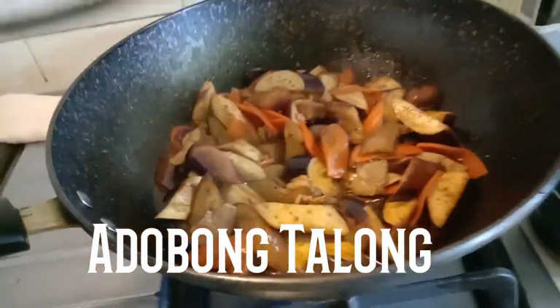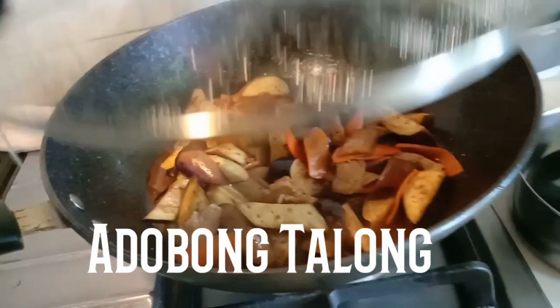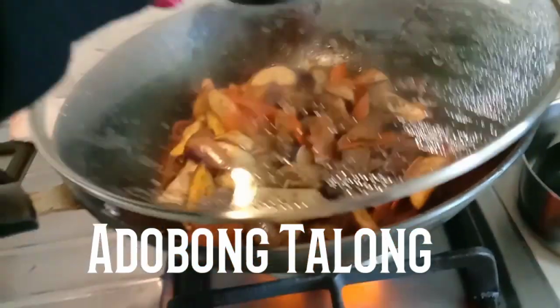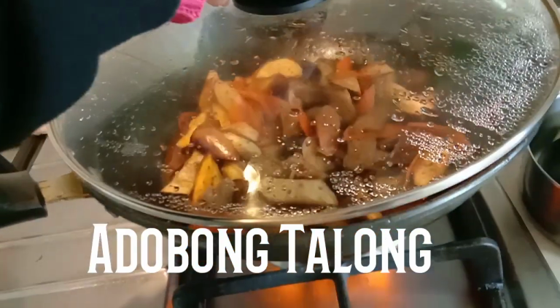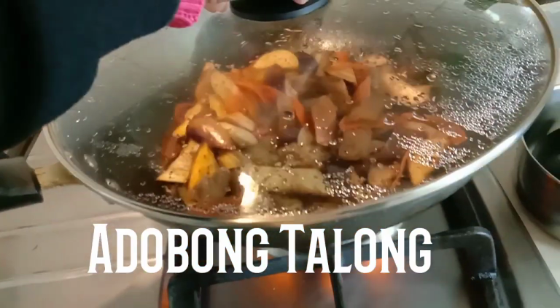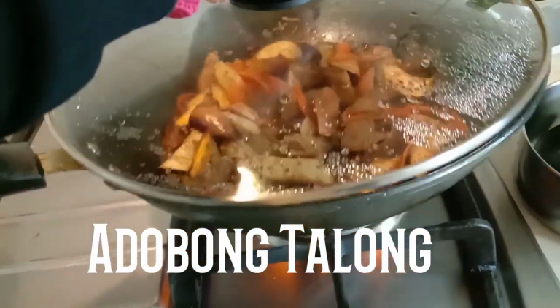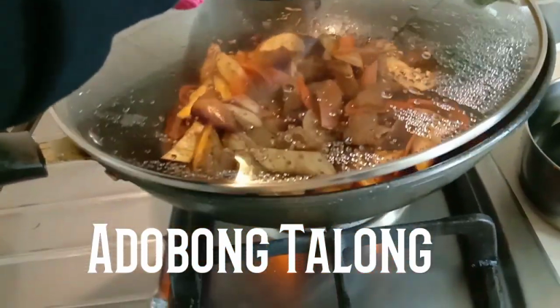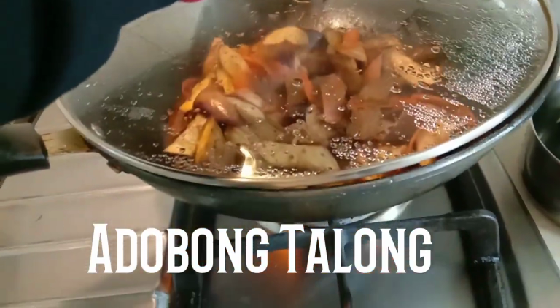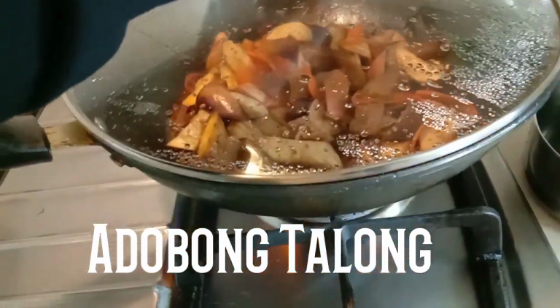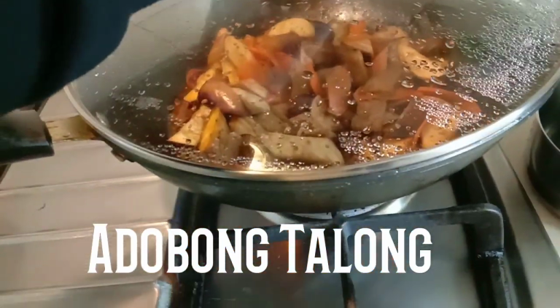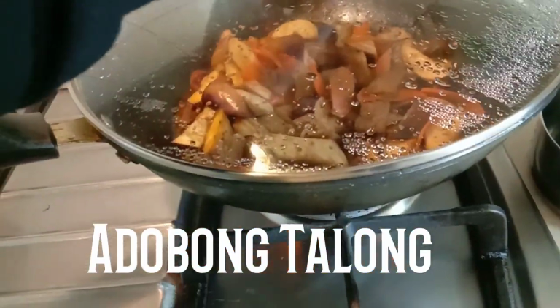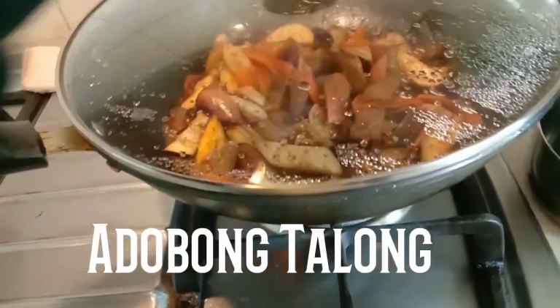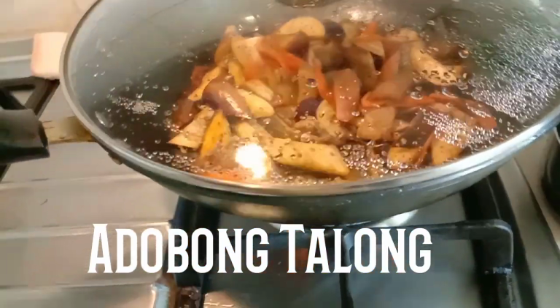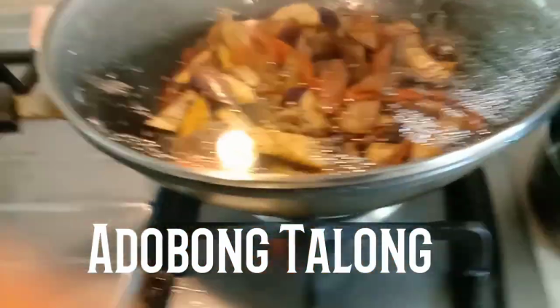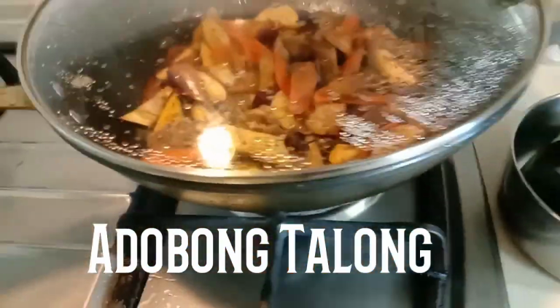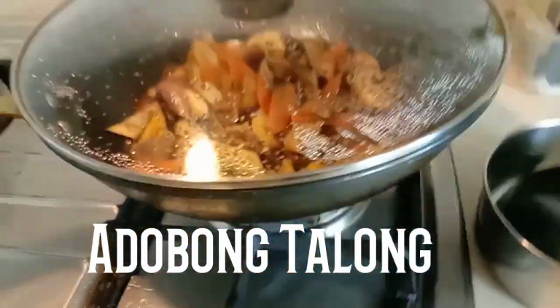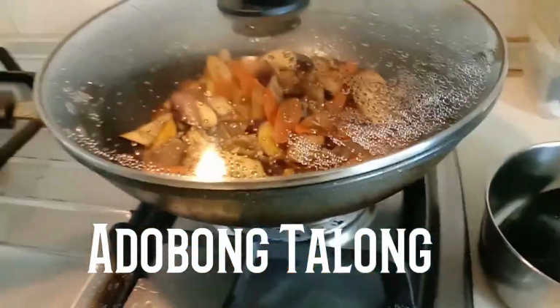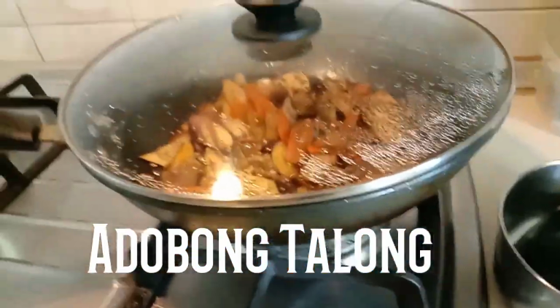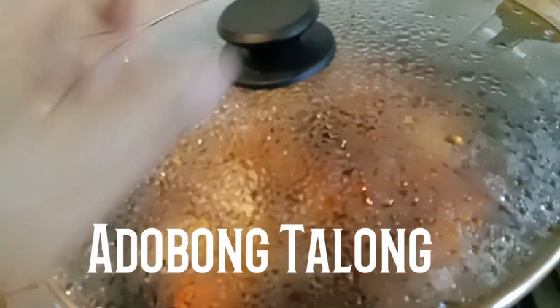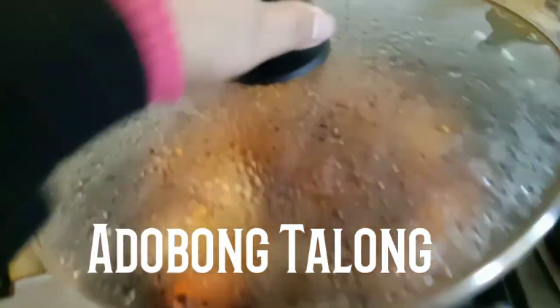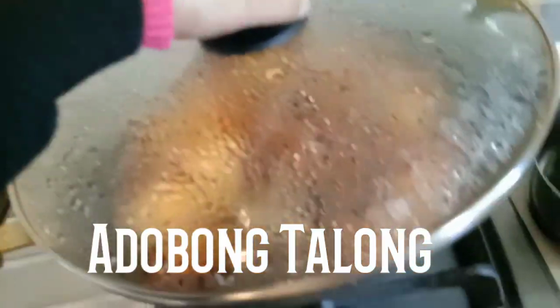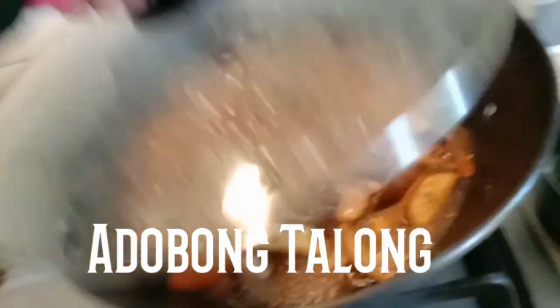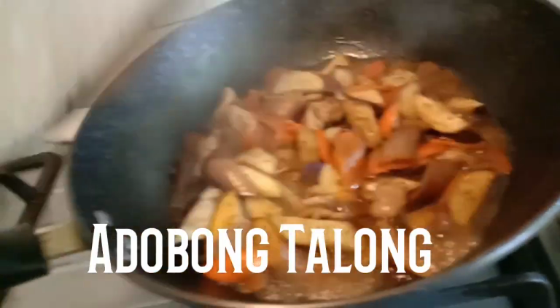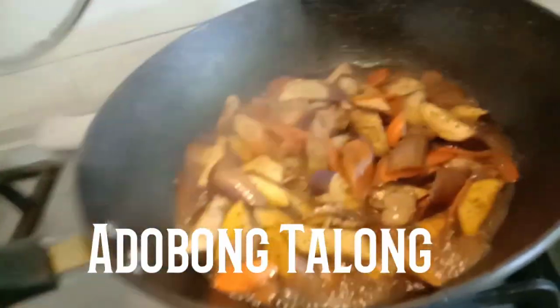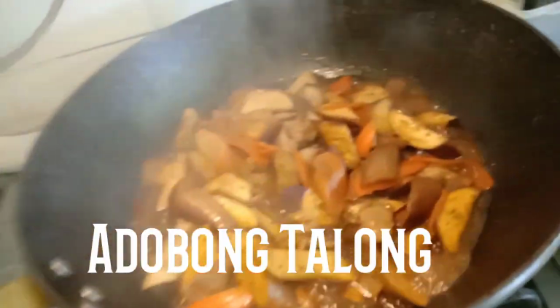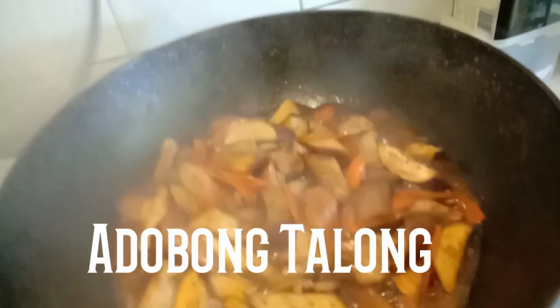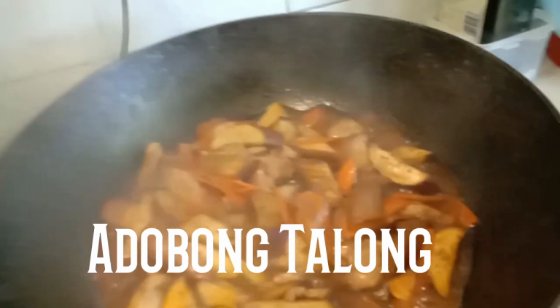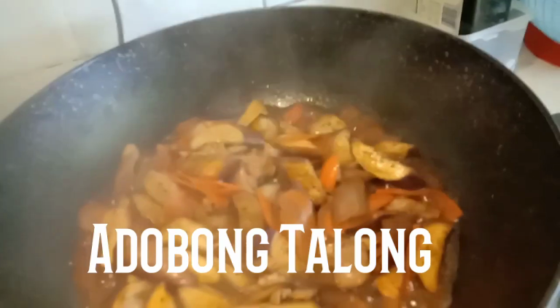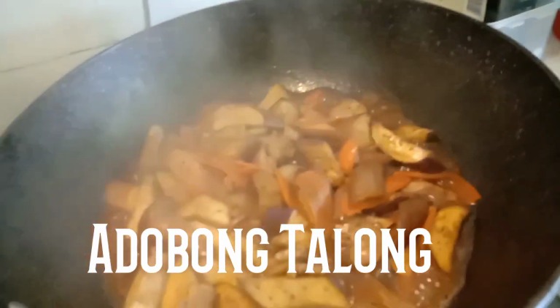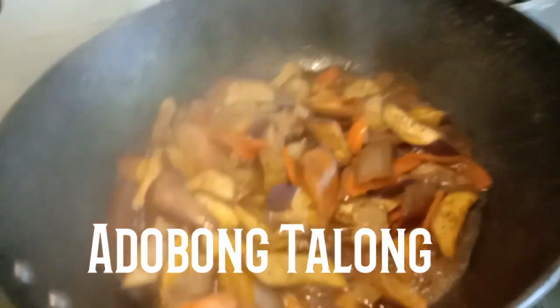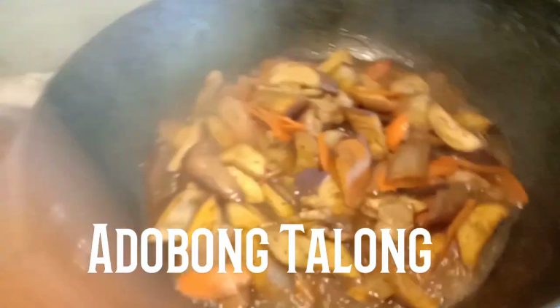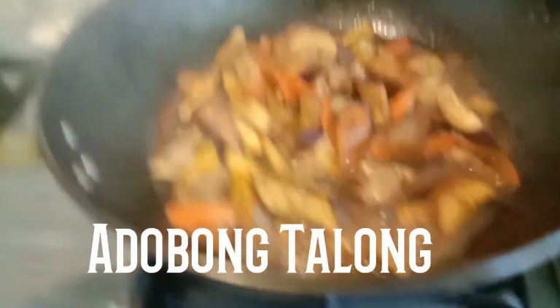I'm going to go ahead and place the top on.